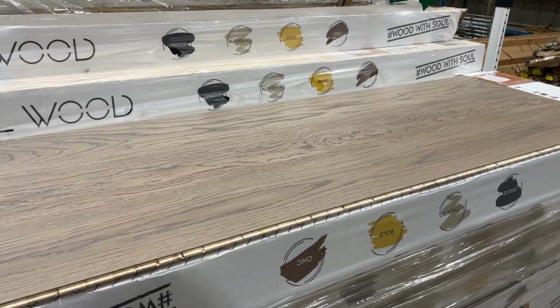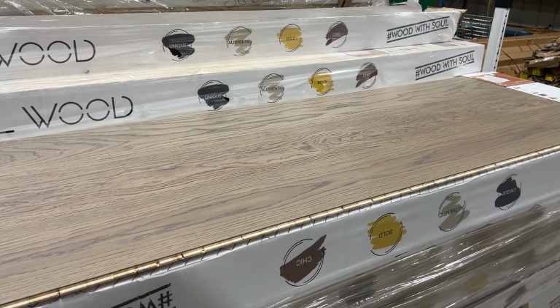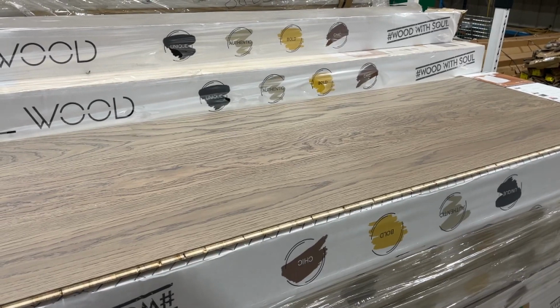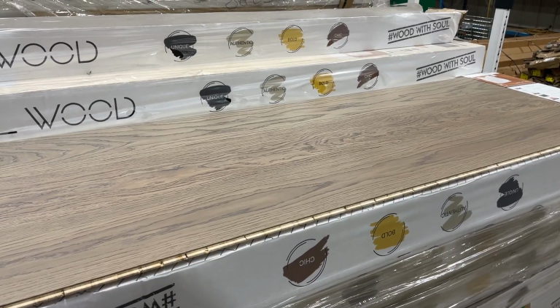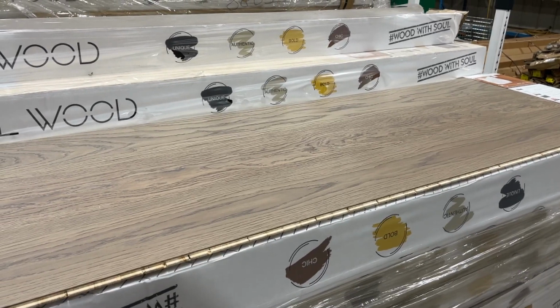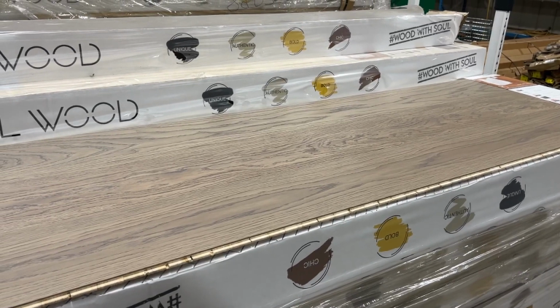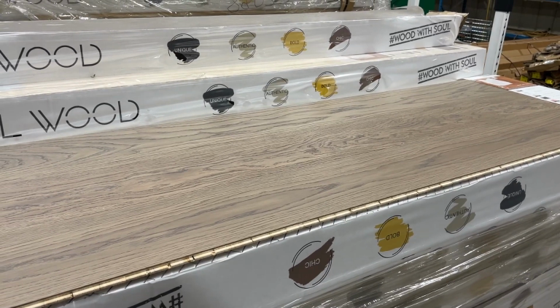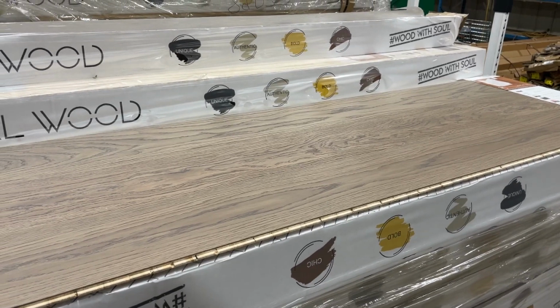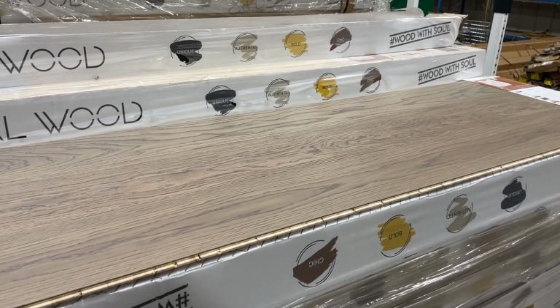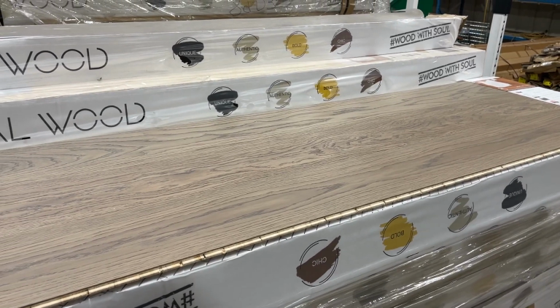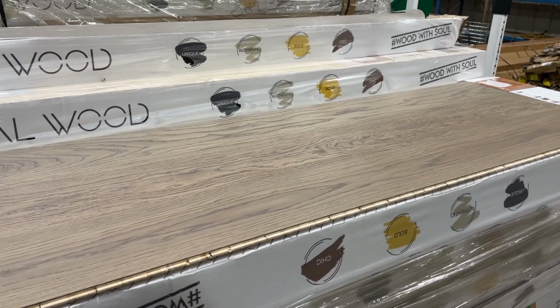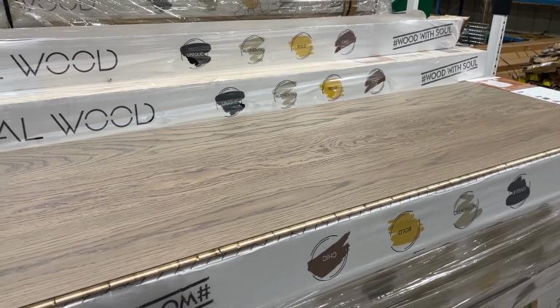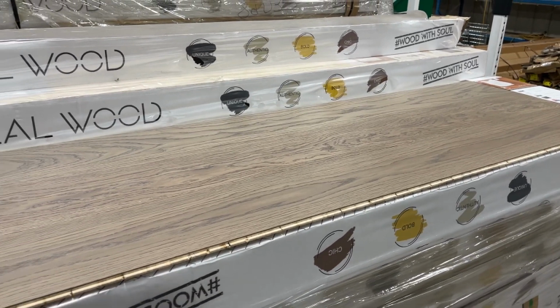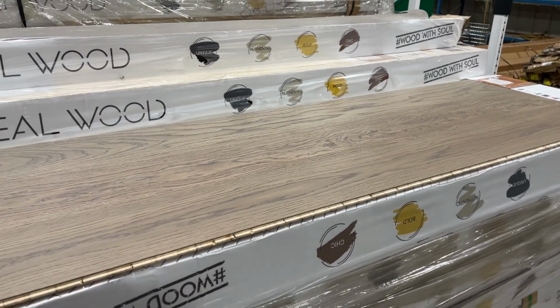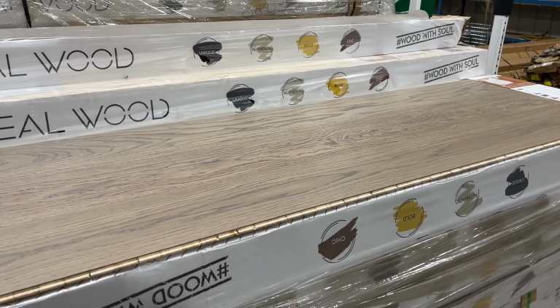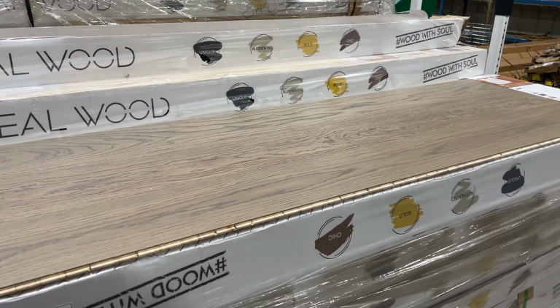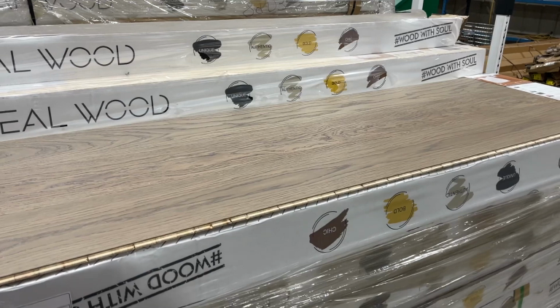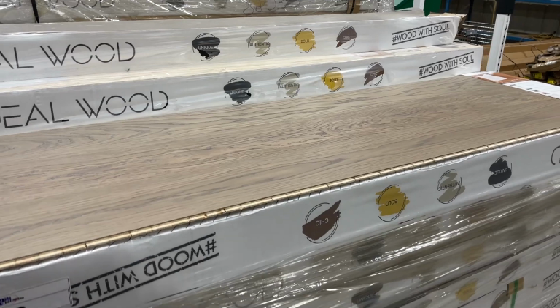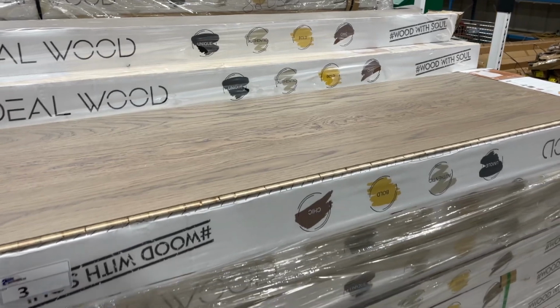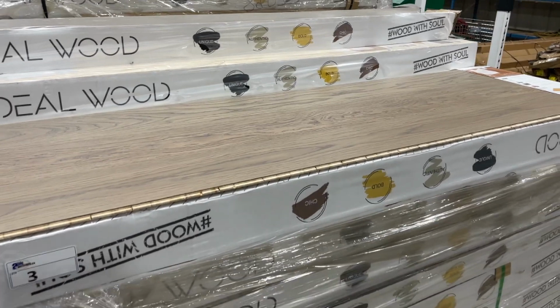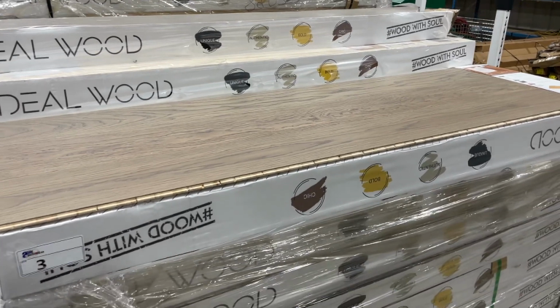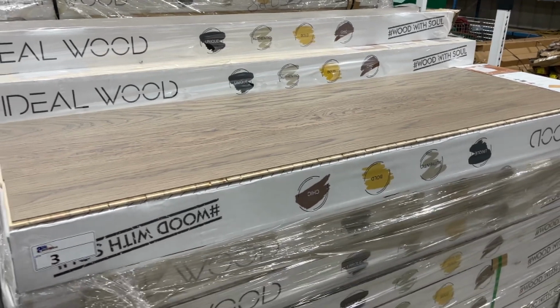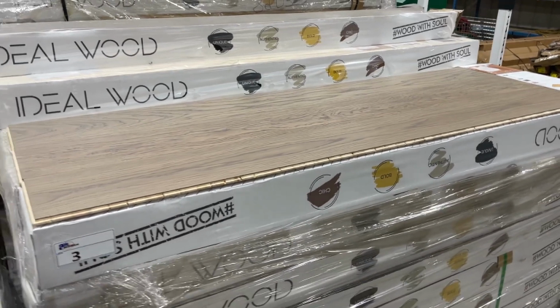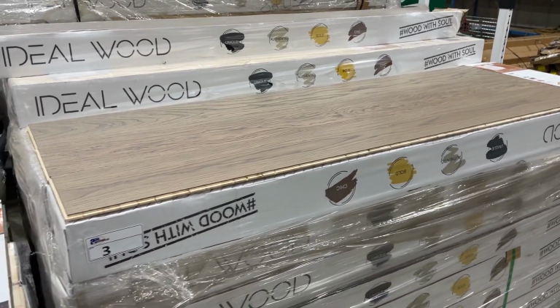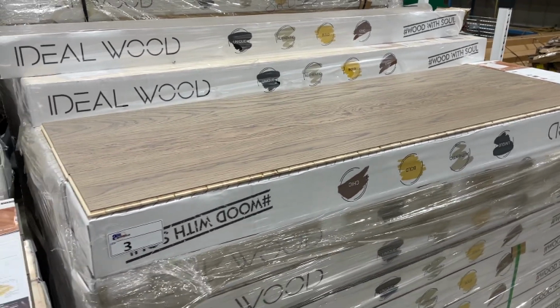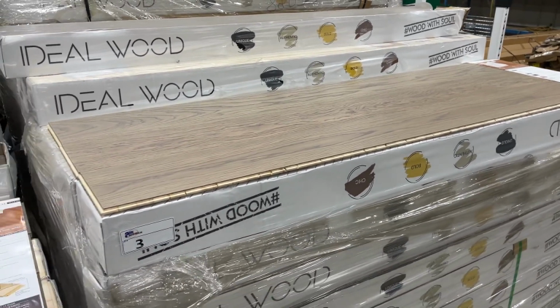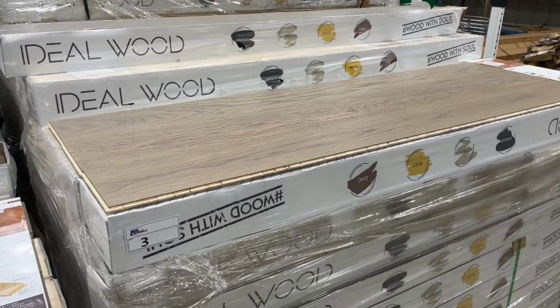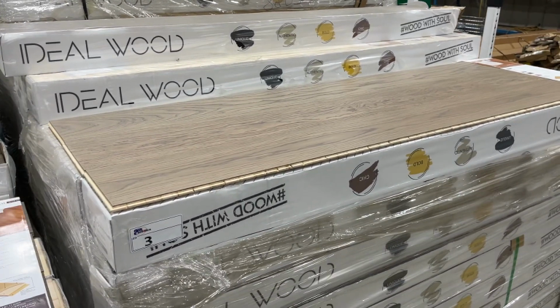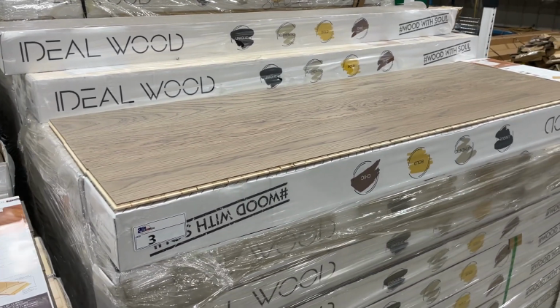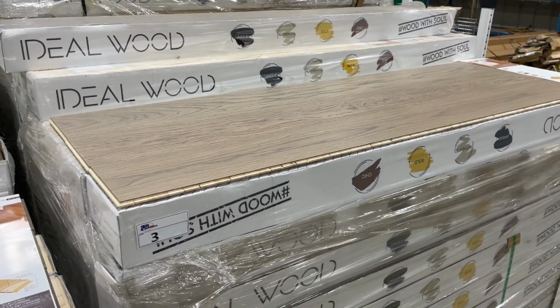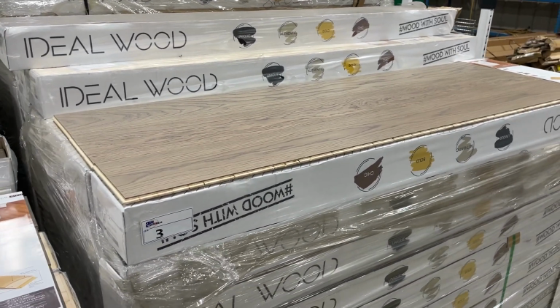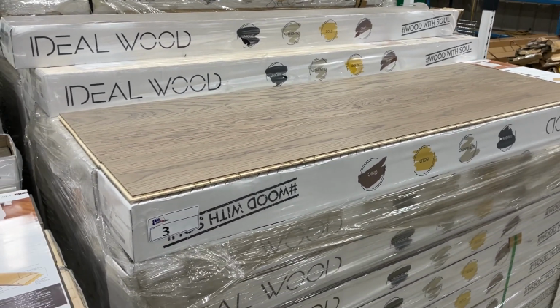Saturday March 11th at 9:30, Able Auctions will be hosting a live online flooring auction.